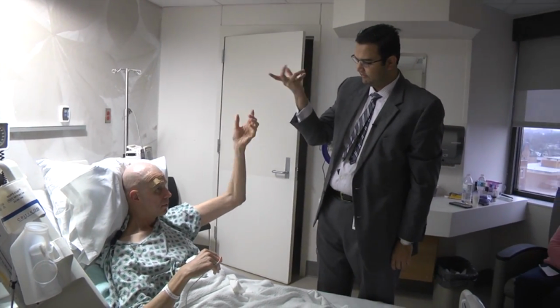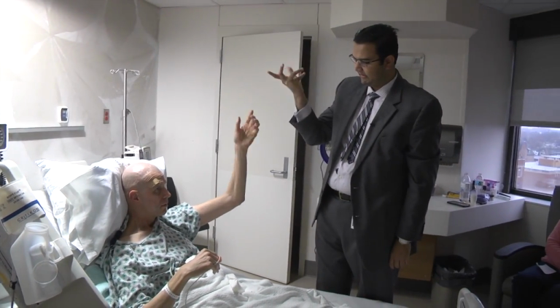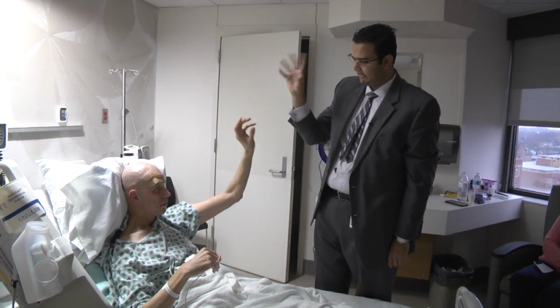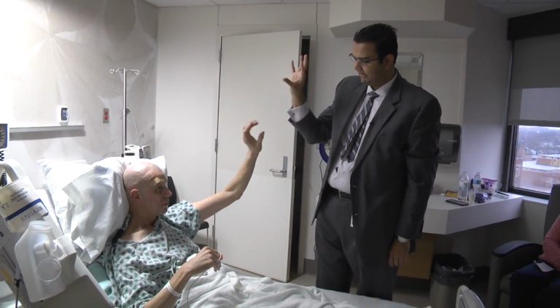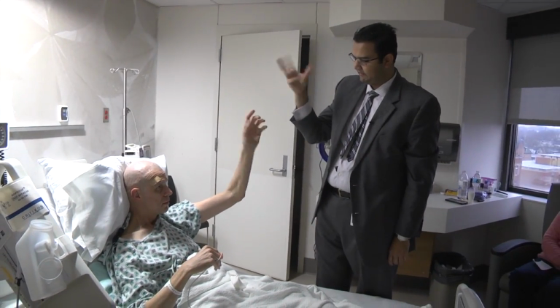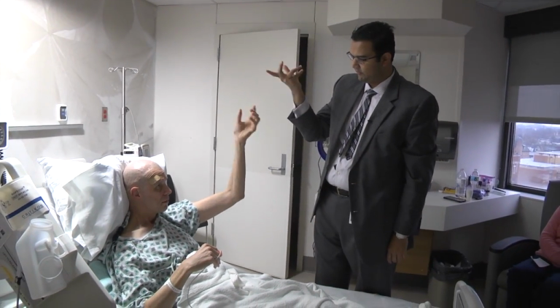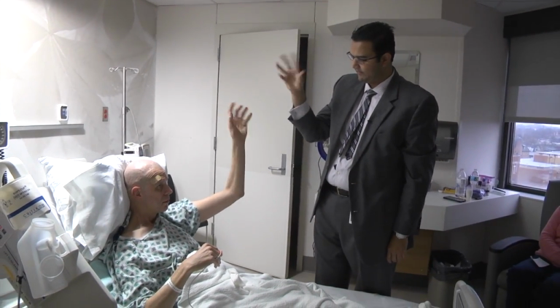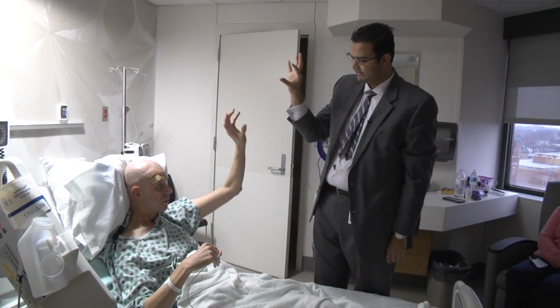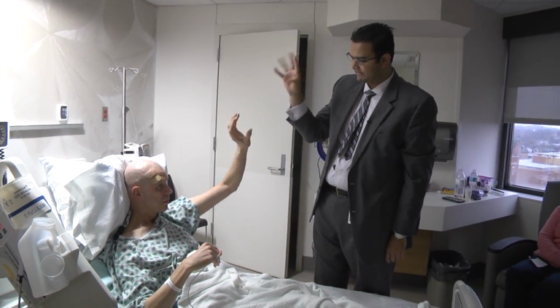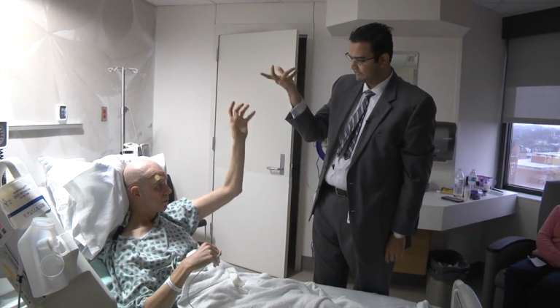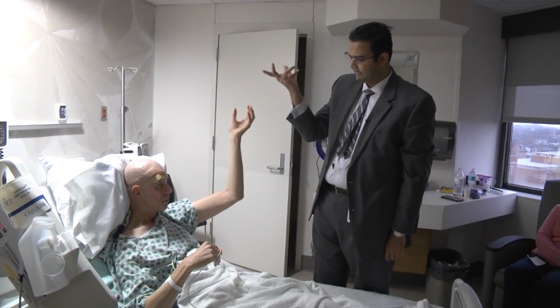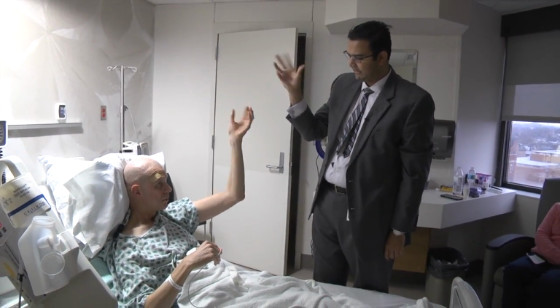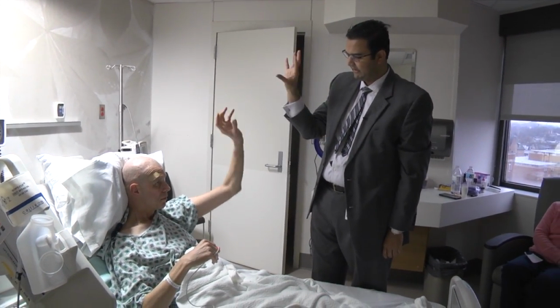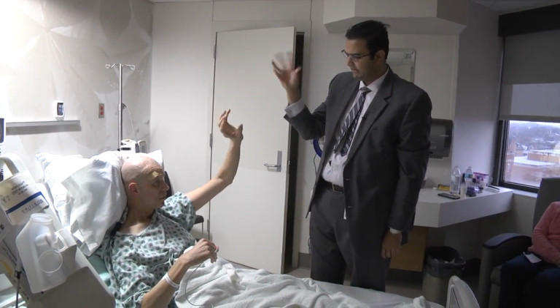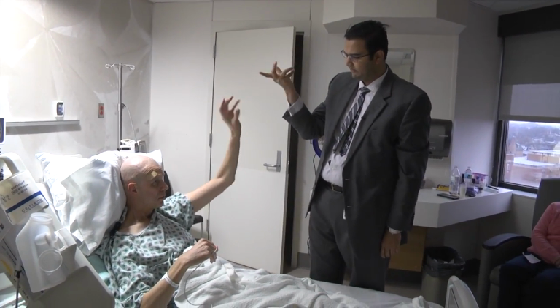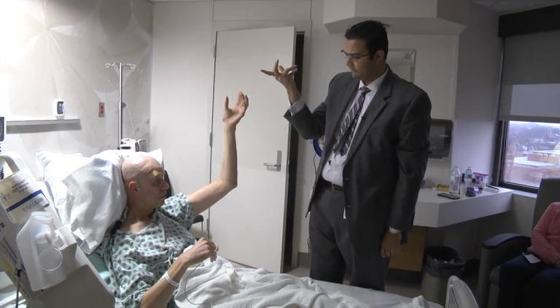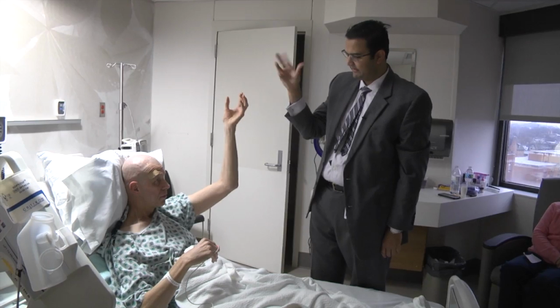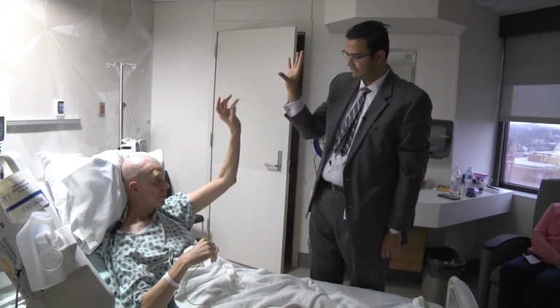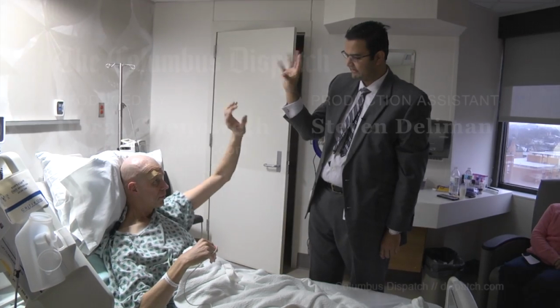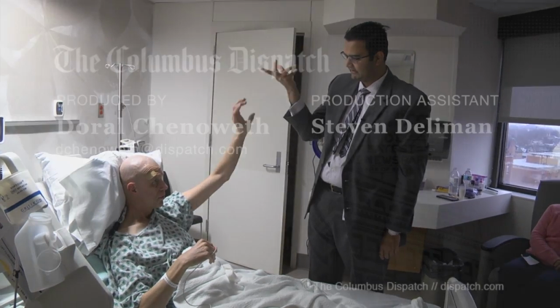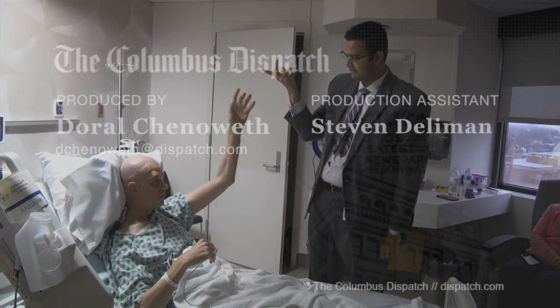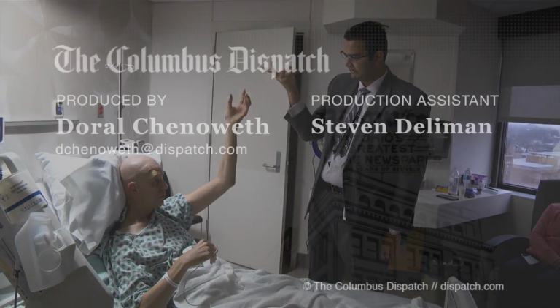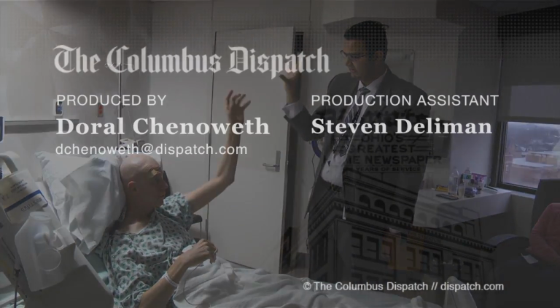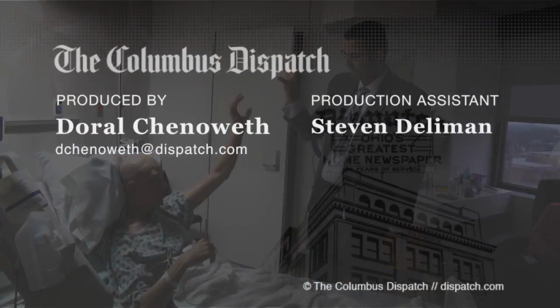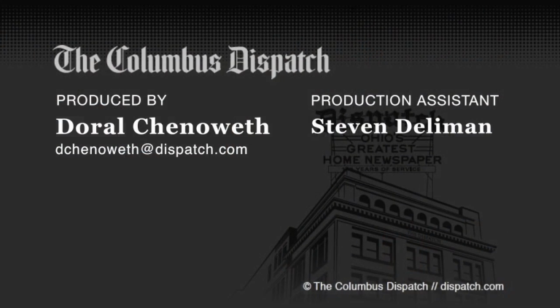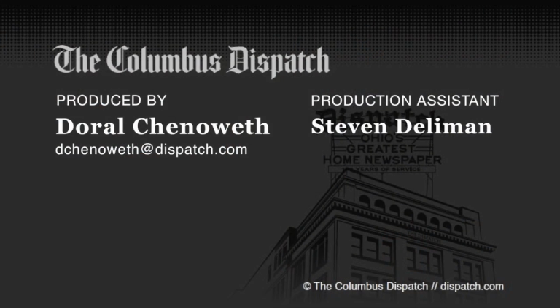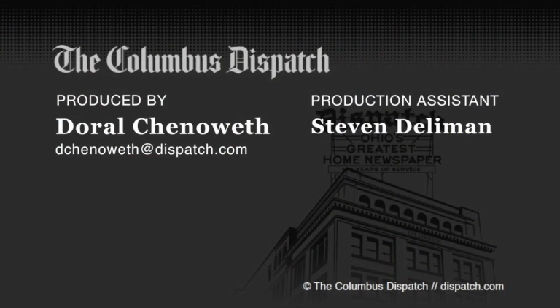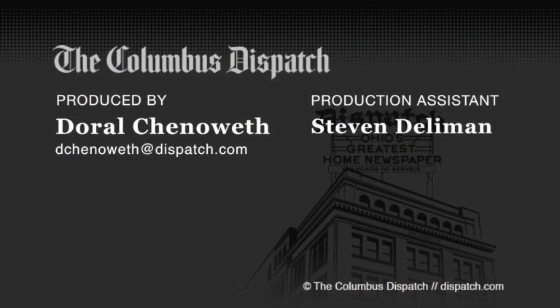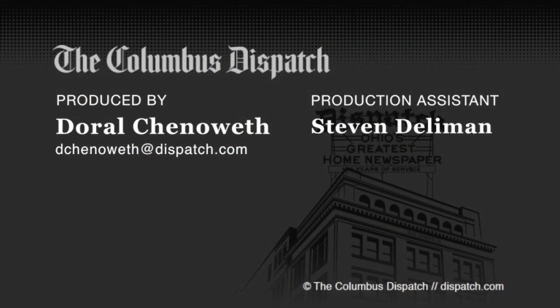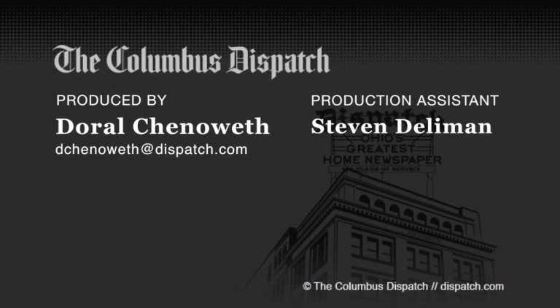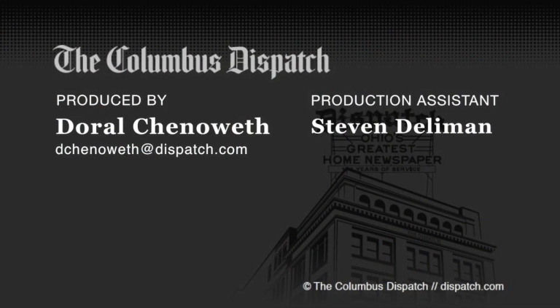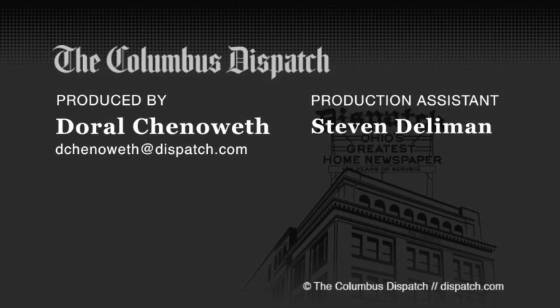I want you to bring your arms up like you're holding a big pizza pie. Big movements, big movements — okay, very good.